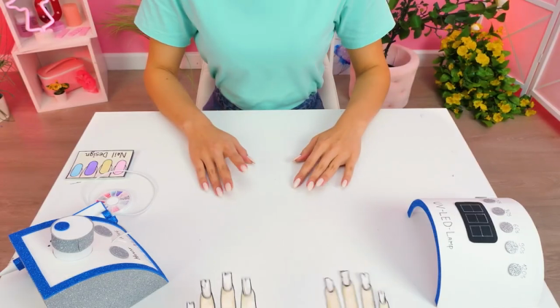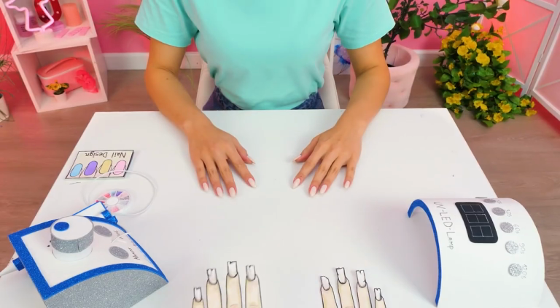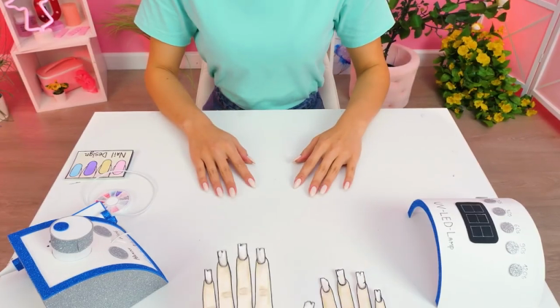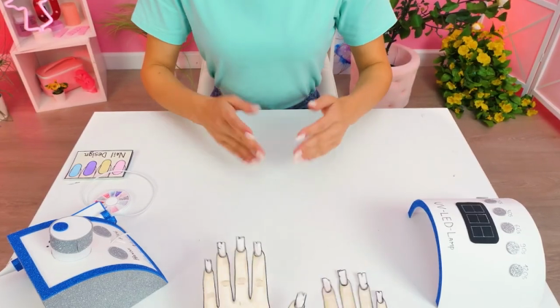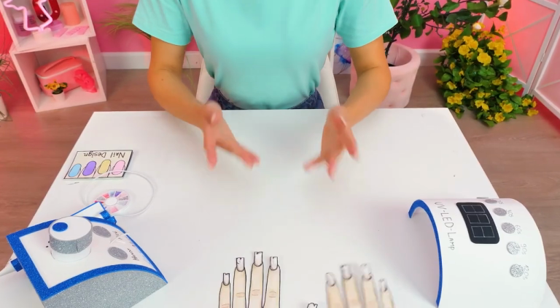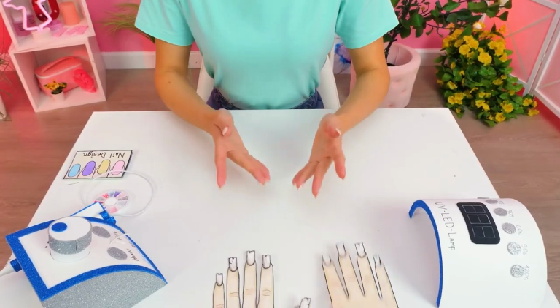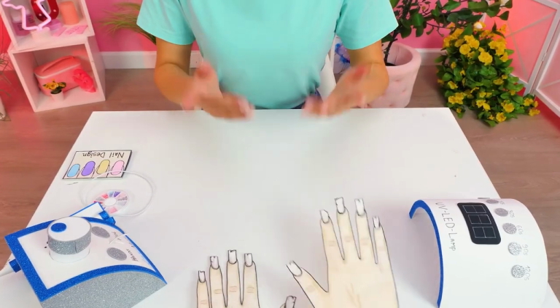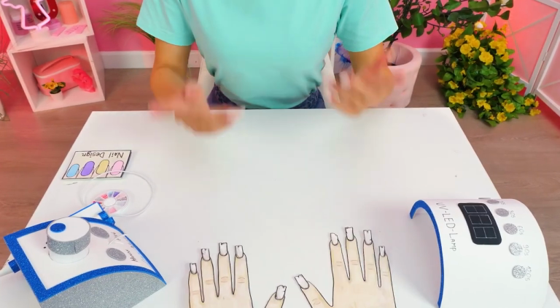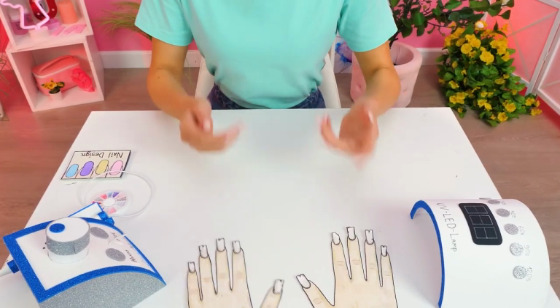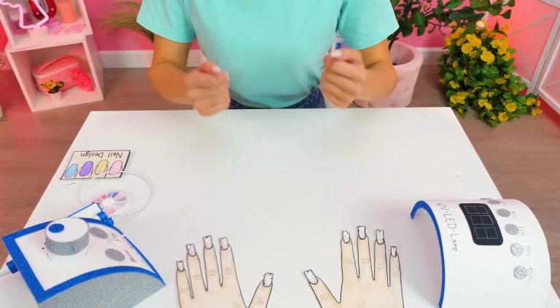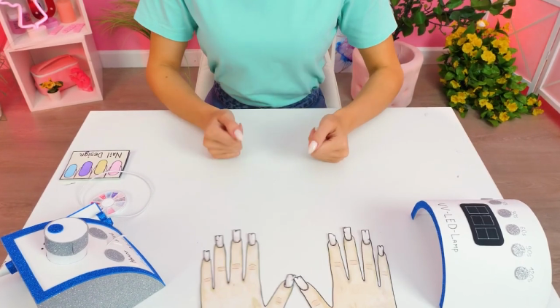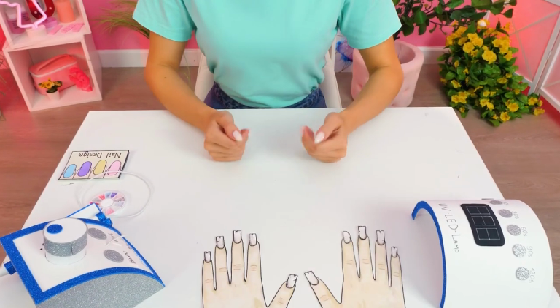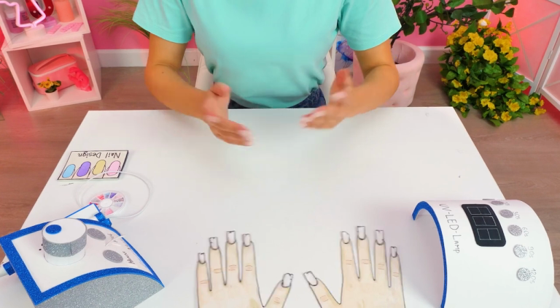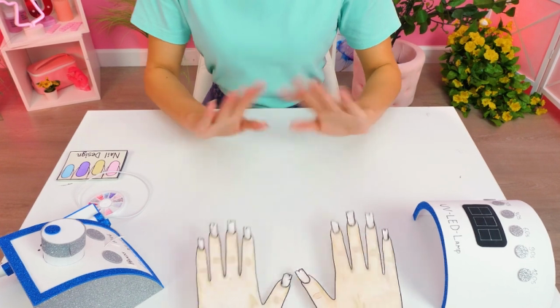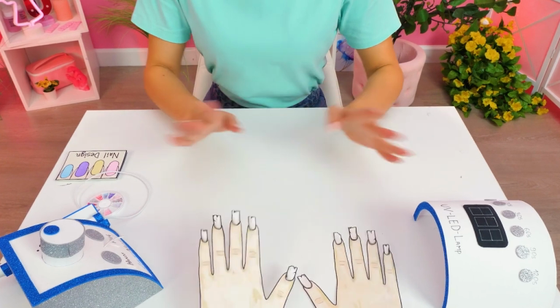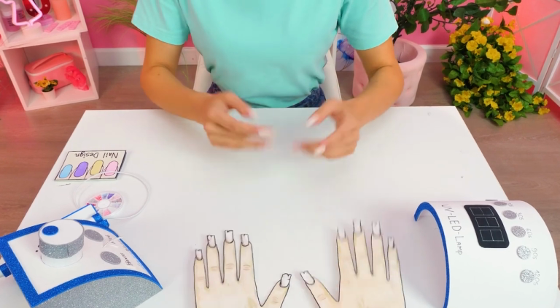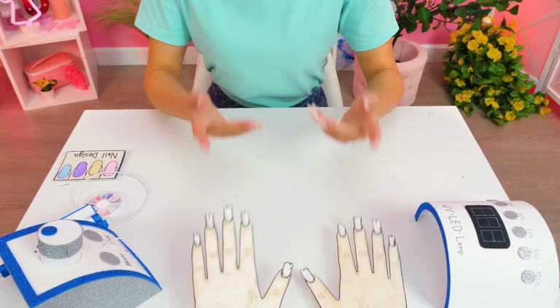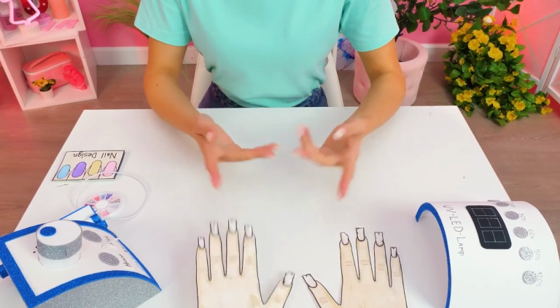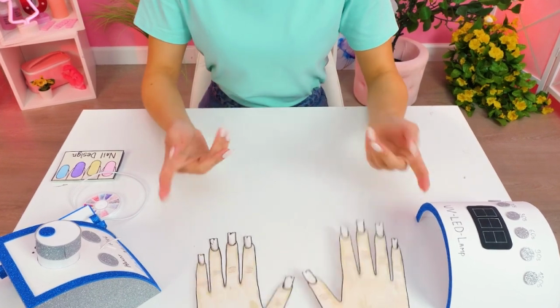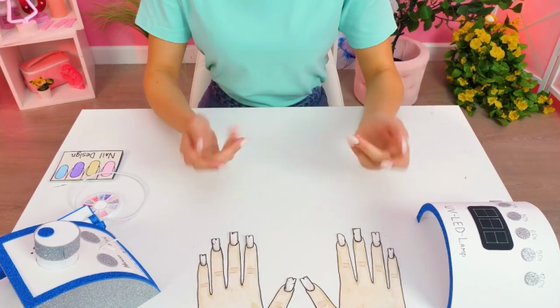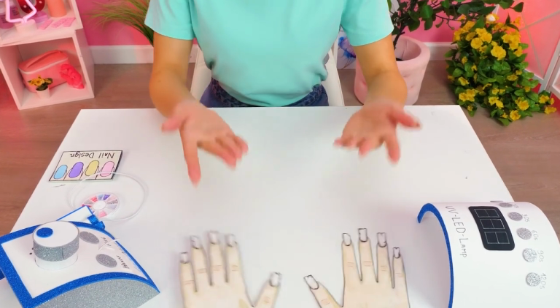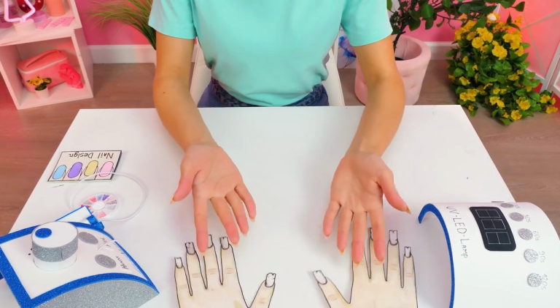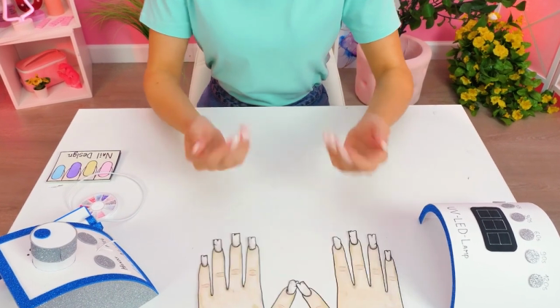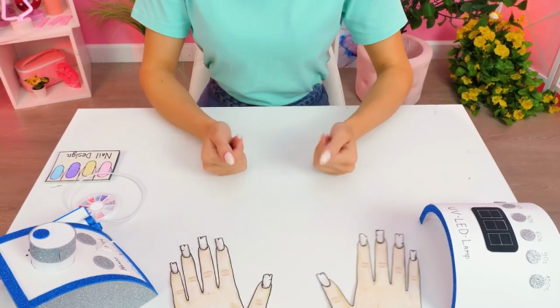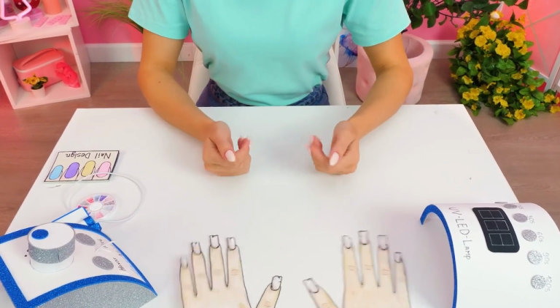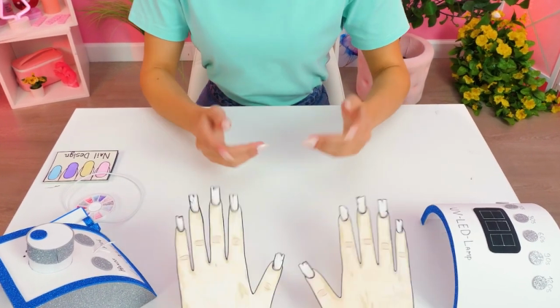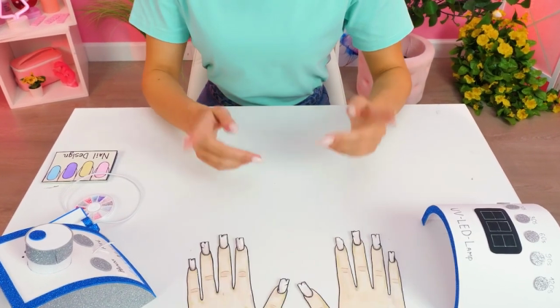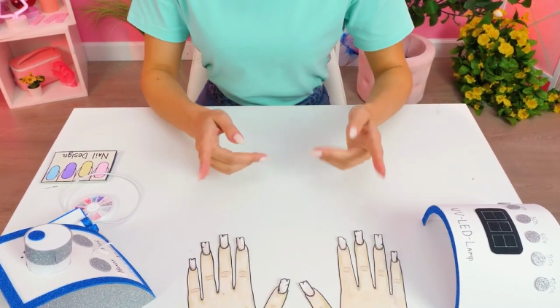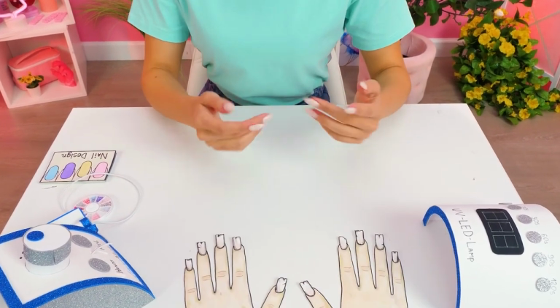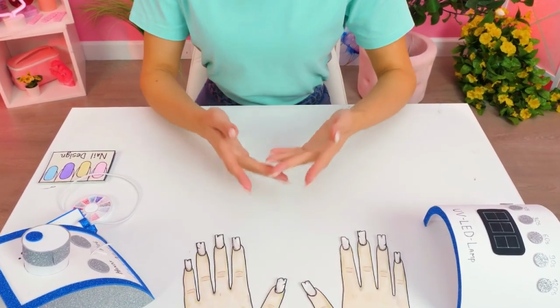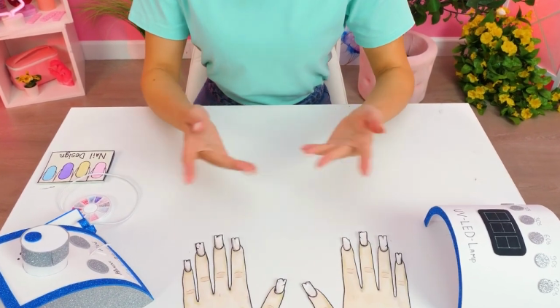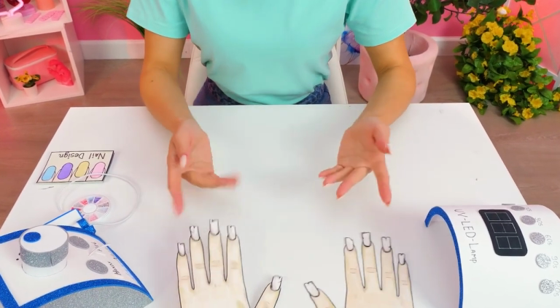Oh, here you are! Hi, nice to meet you! Suit yourself, let's see your hands! Show them, please!